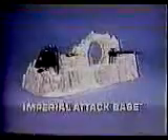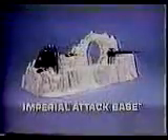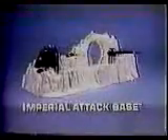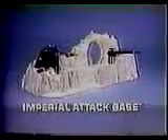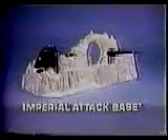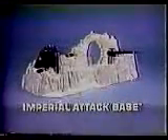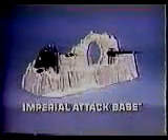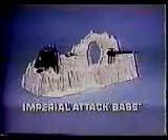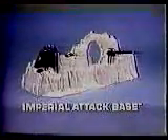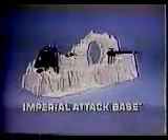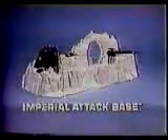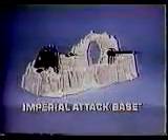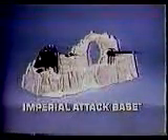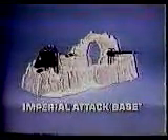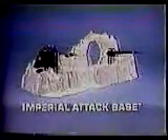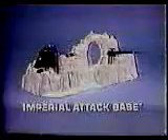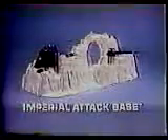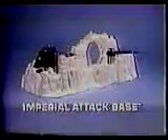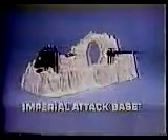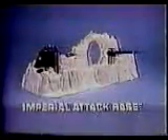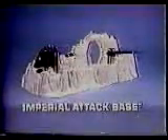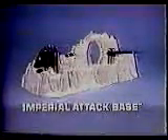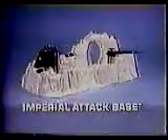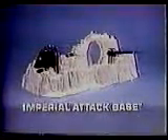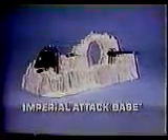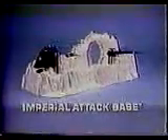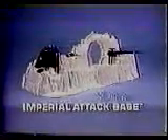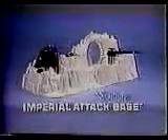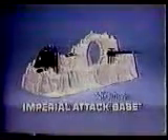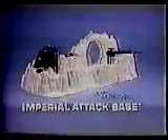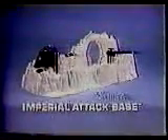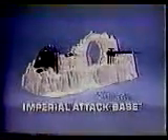Imperial attack base from Star Wars, the Empire Strikes Back Collection. Action figures each sold separately. From Kenner.